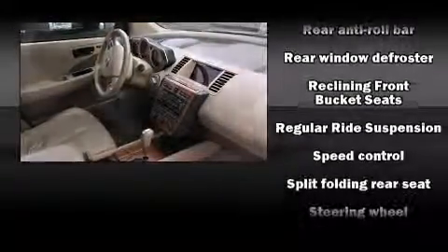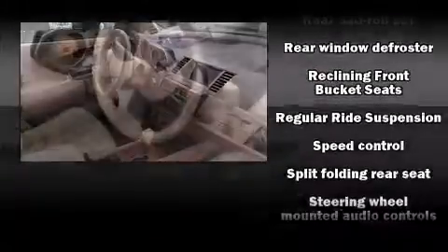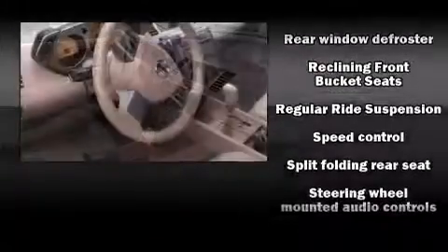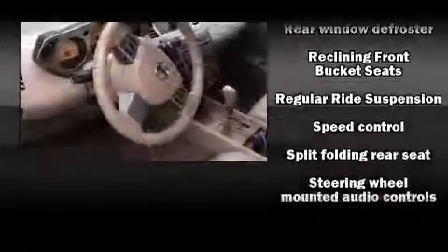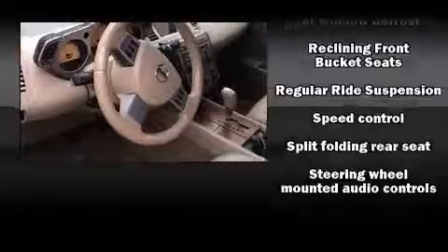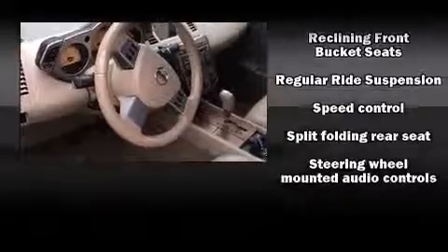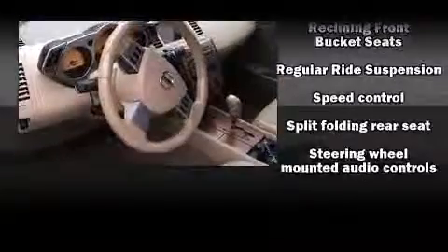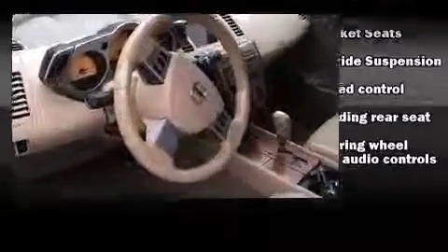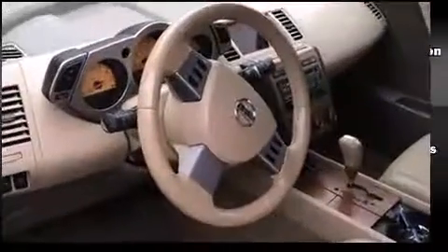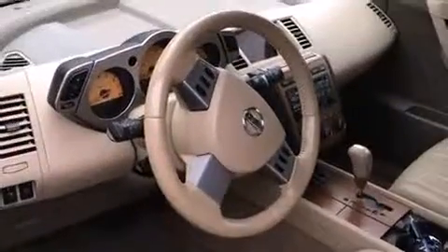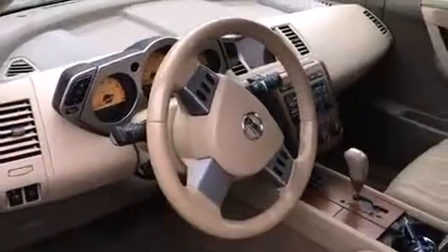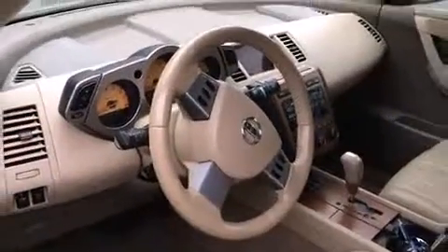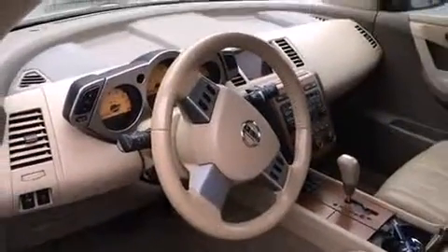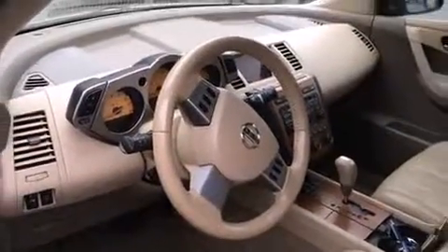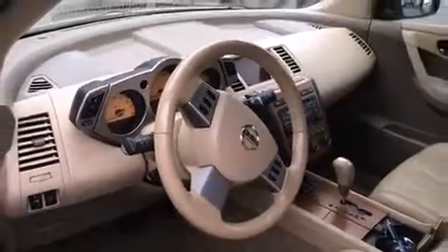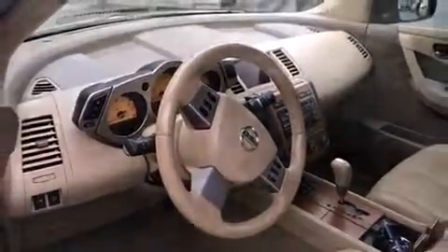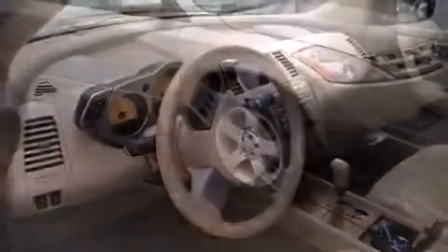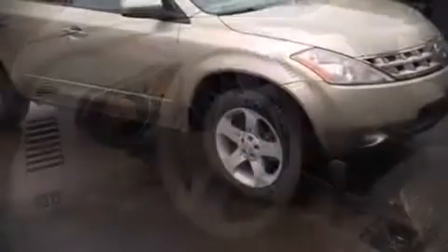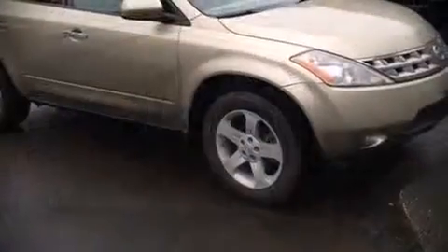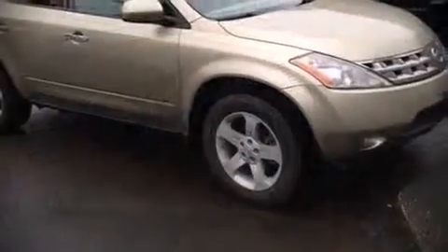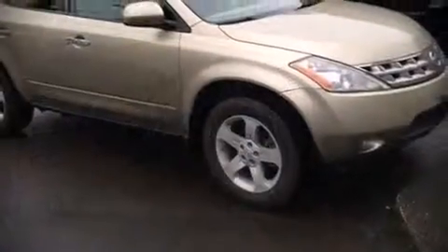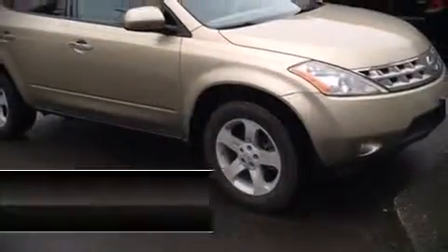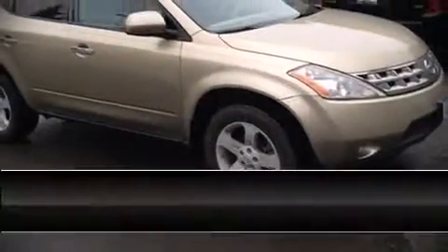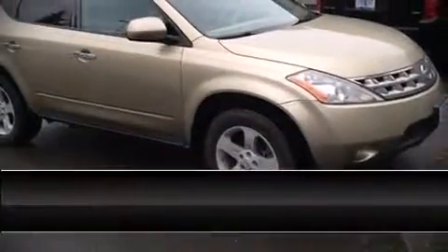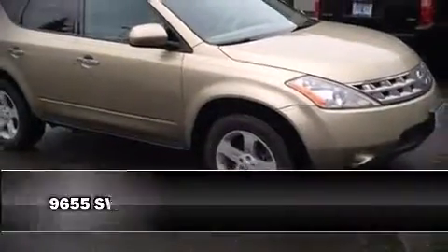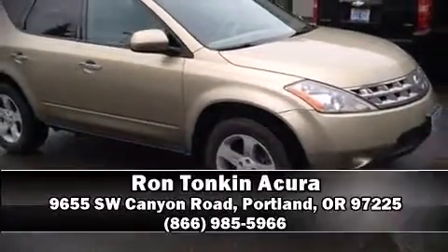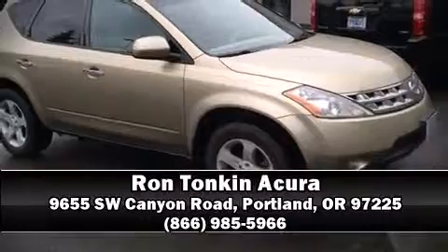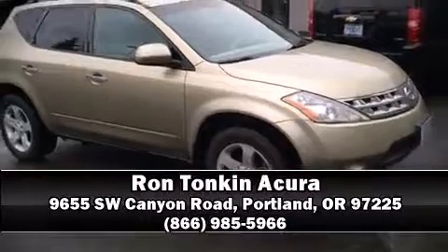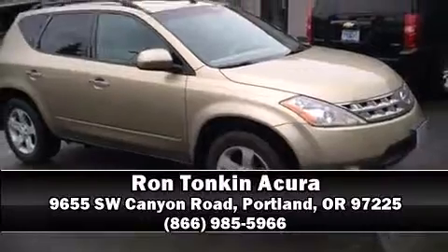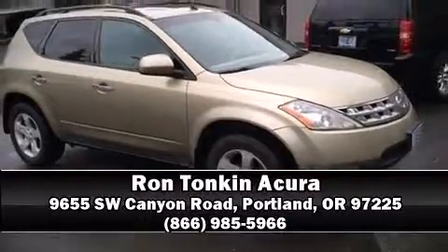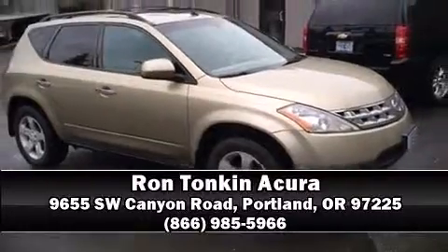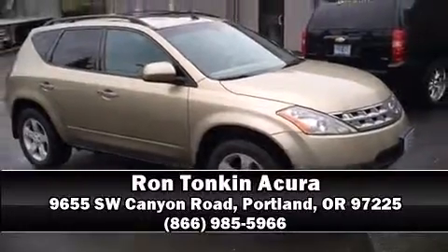Sophisticated all-wheel drive assures superb handling in any weather condition. Please don't hesitate to give us a call.